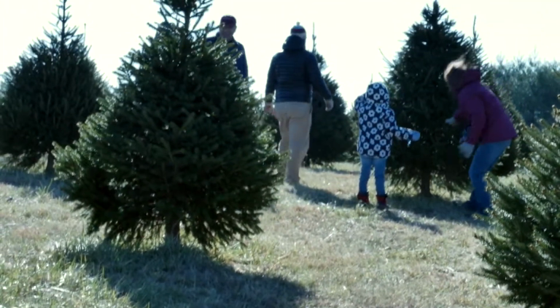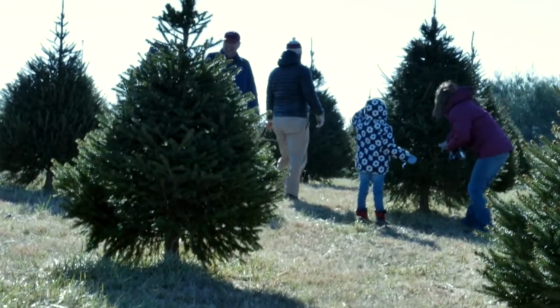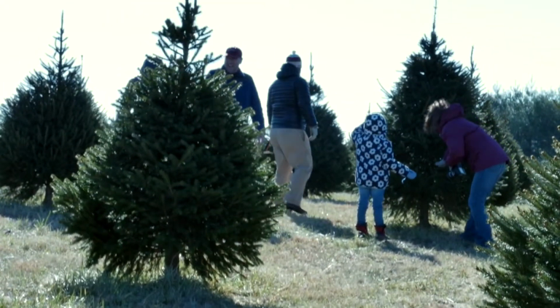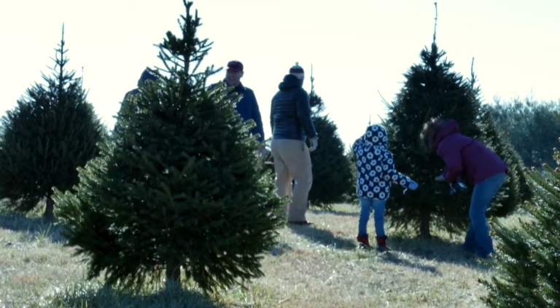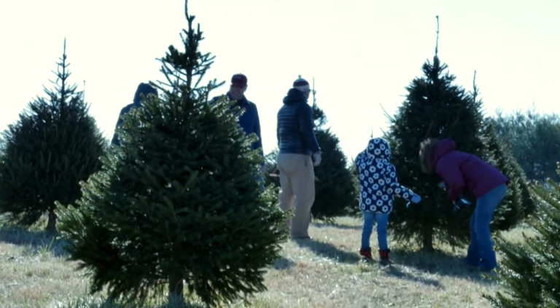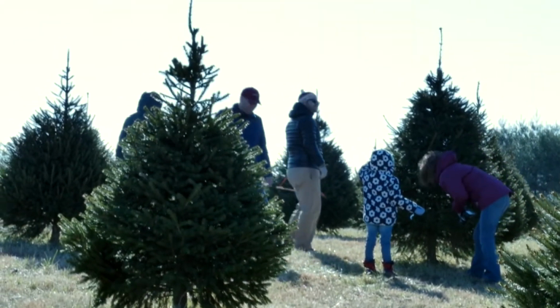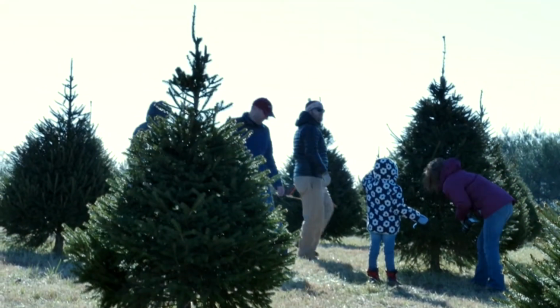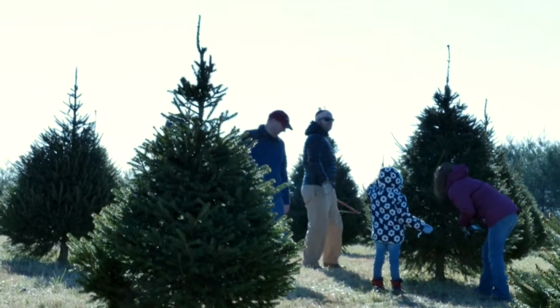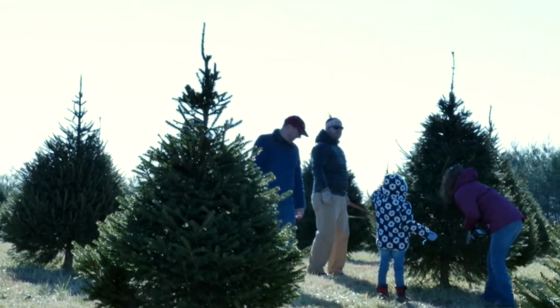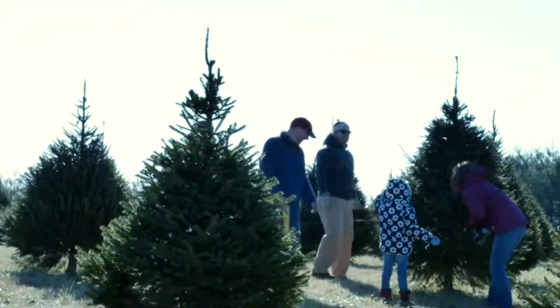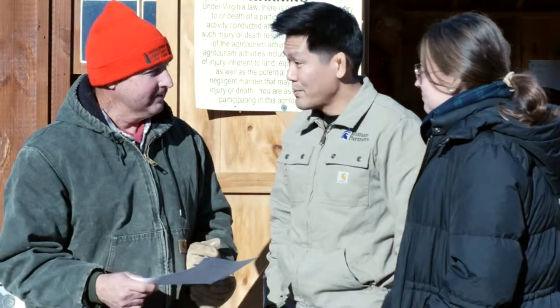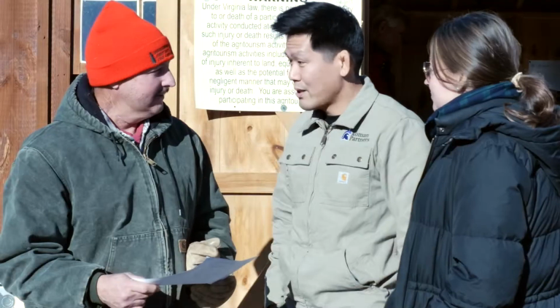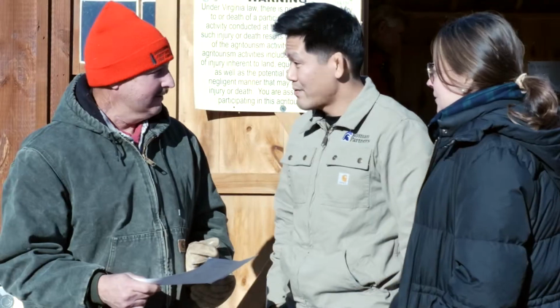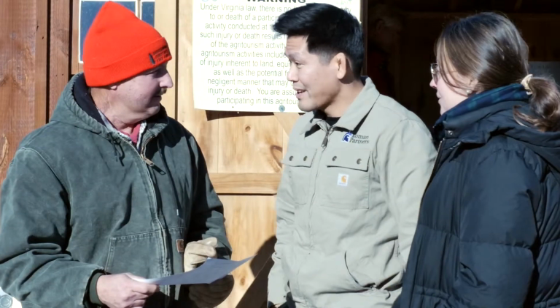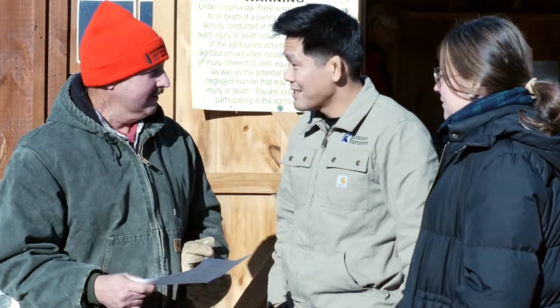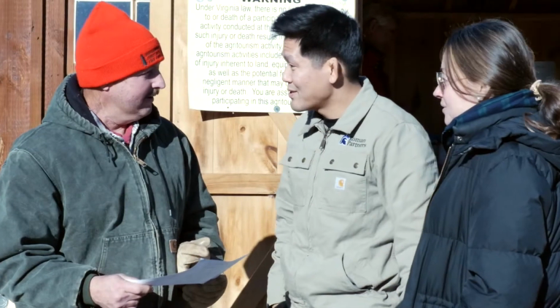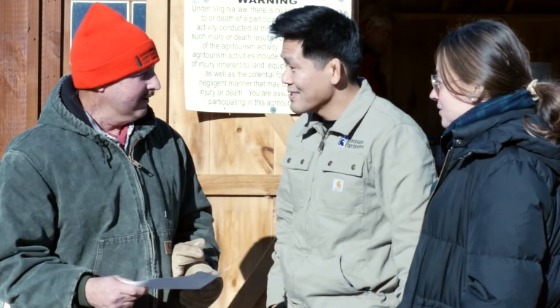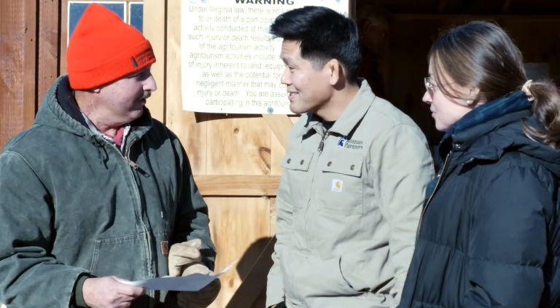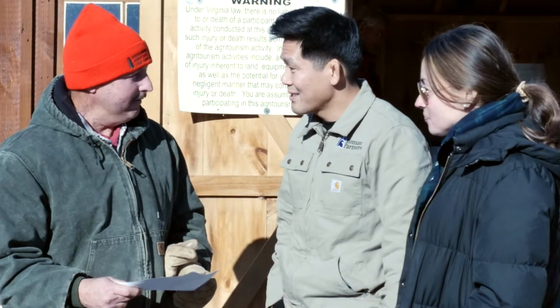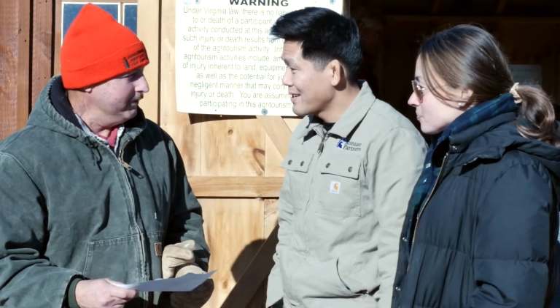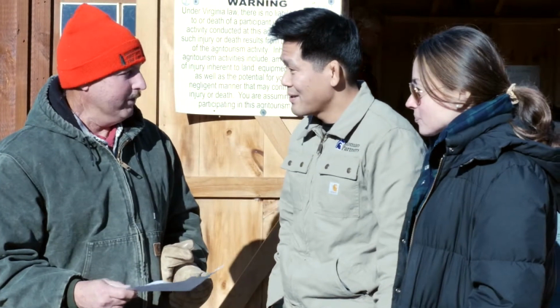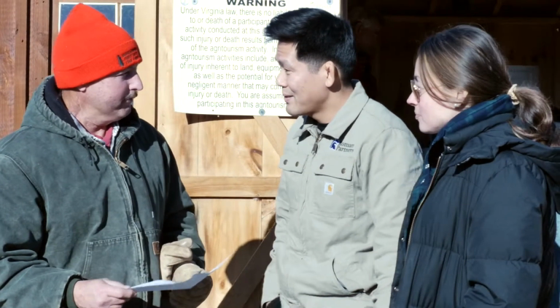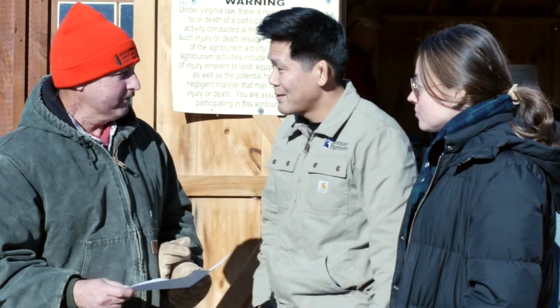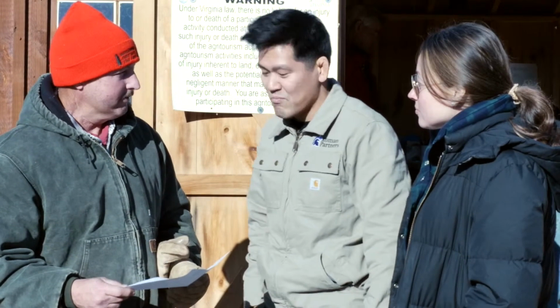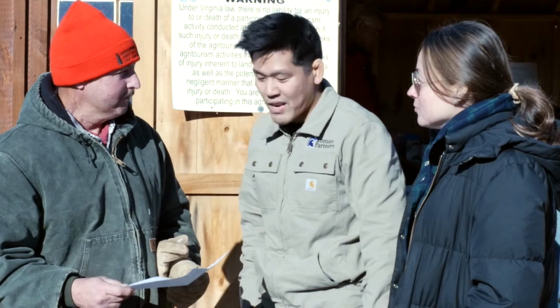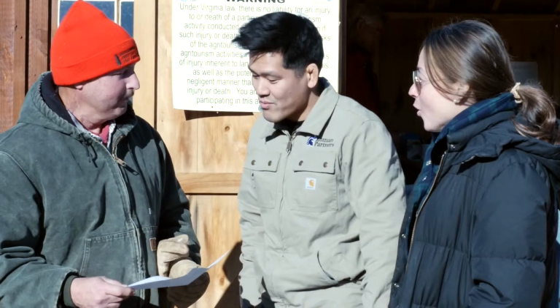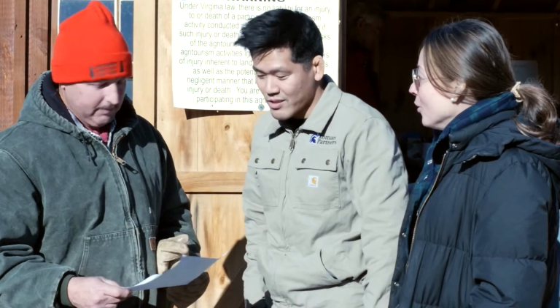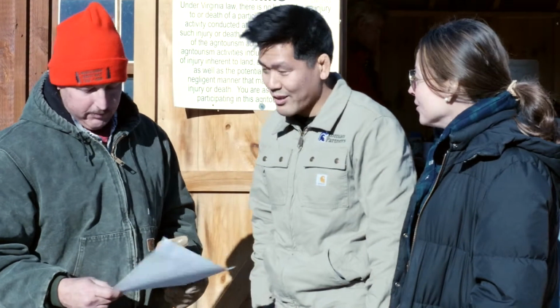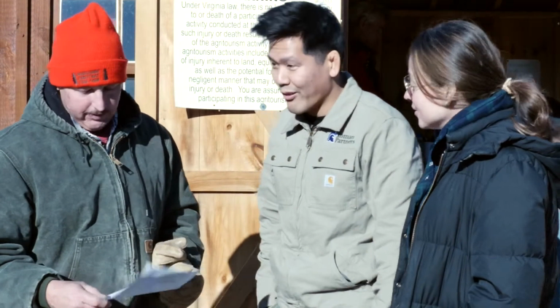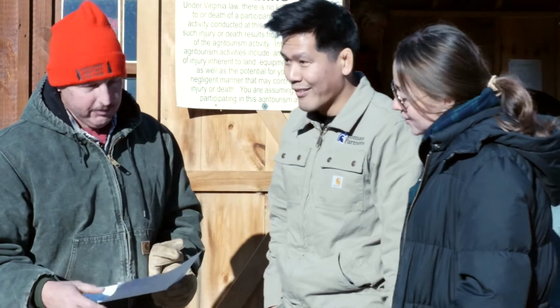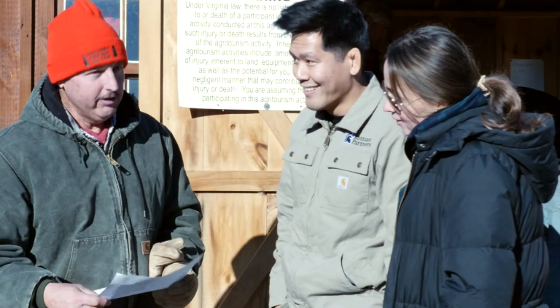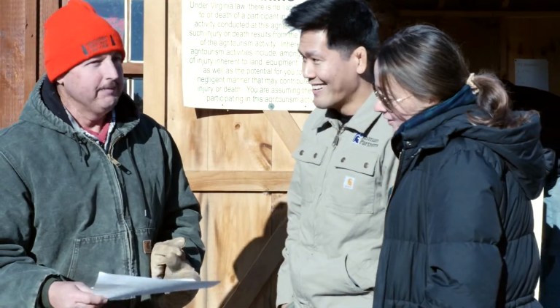What kind of tree do you like? We're open to all different kinds of trees. Do you know the differences? Not really. Let me show you.